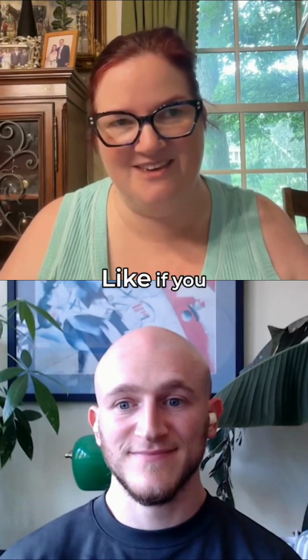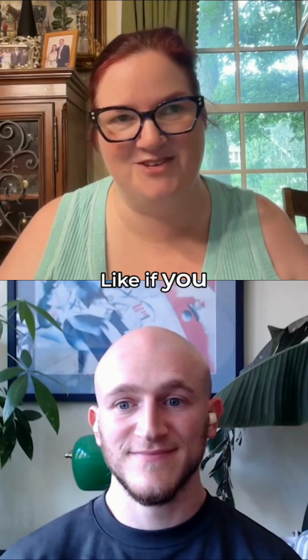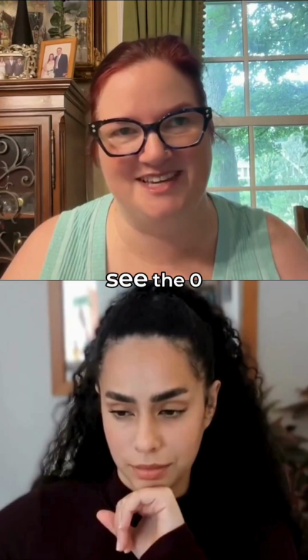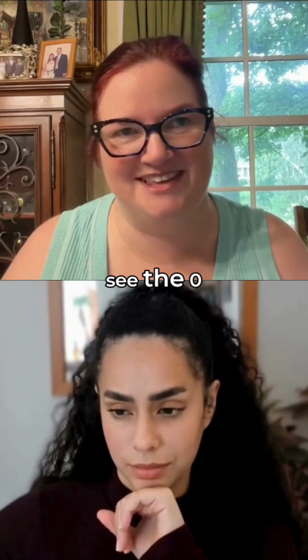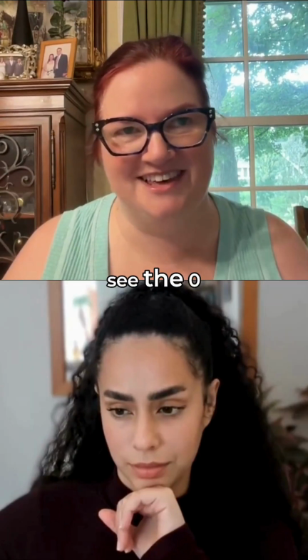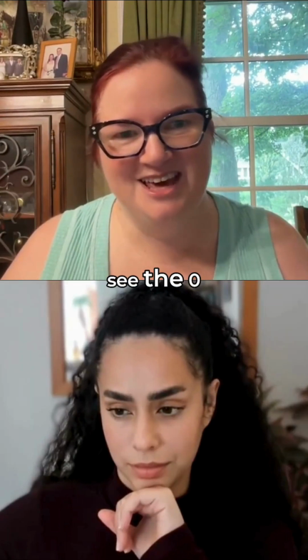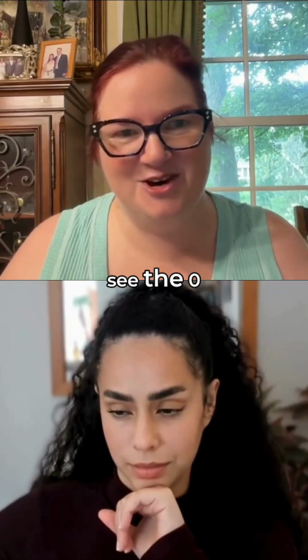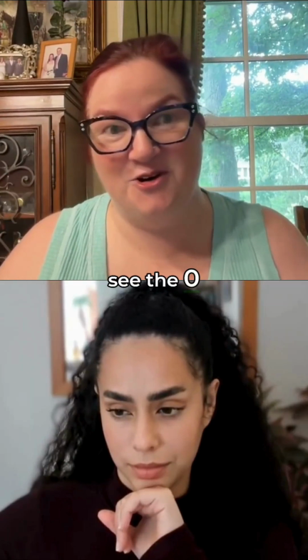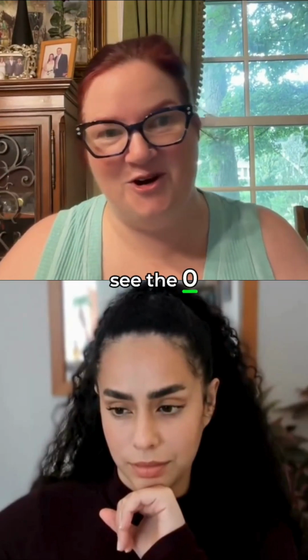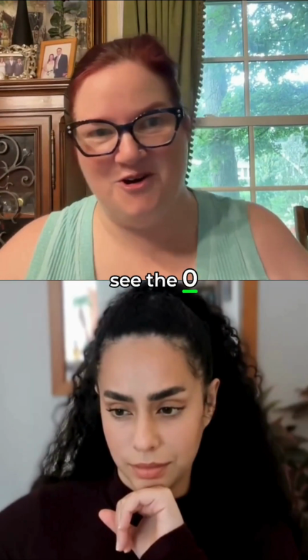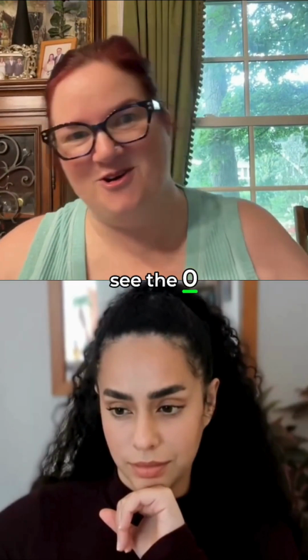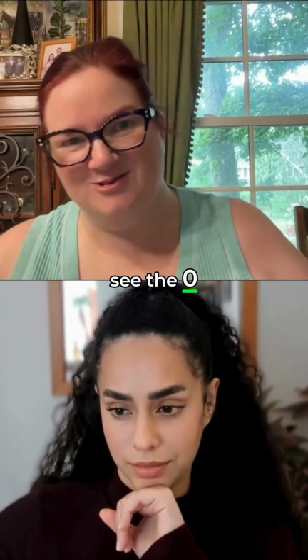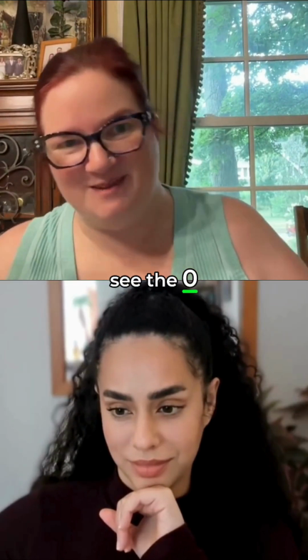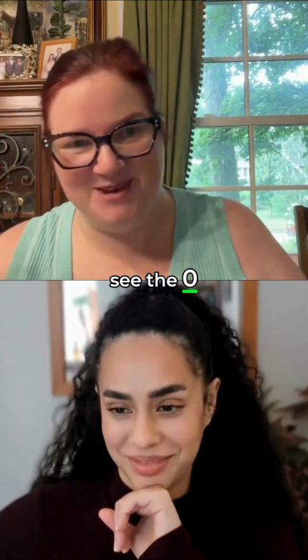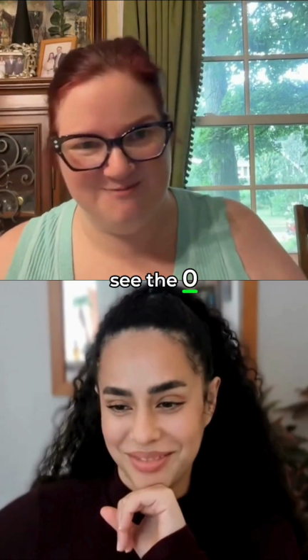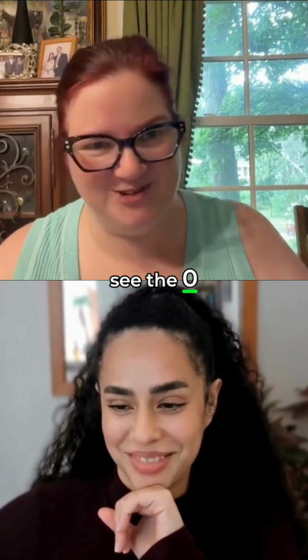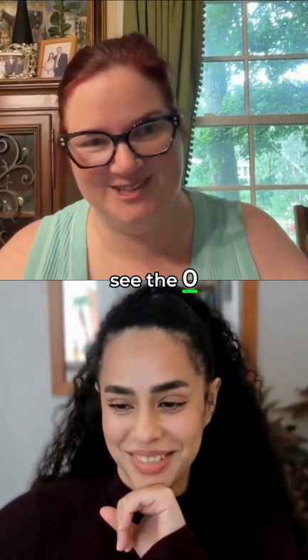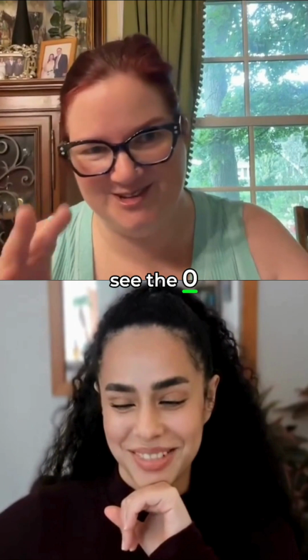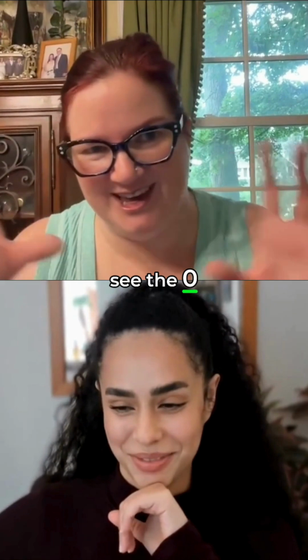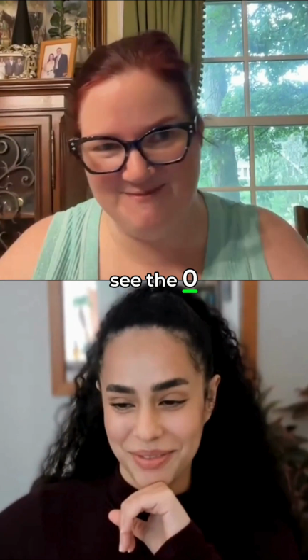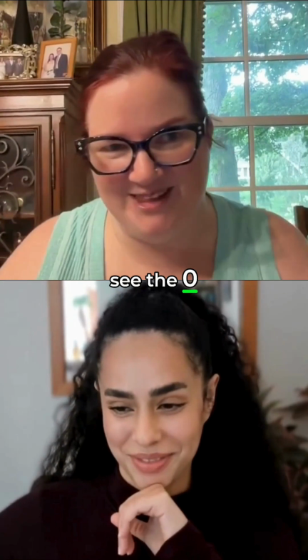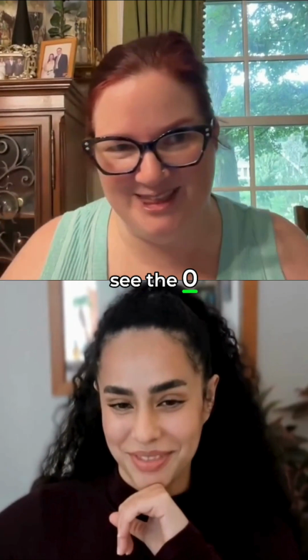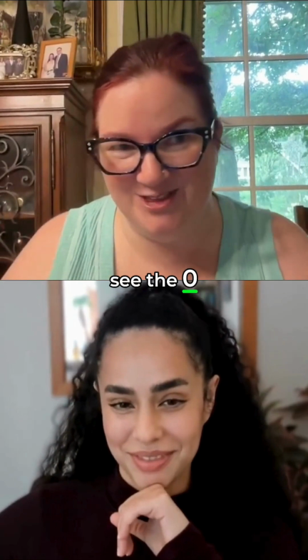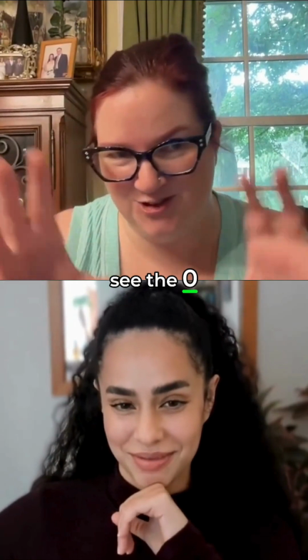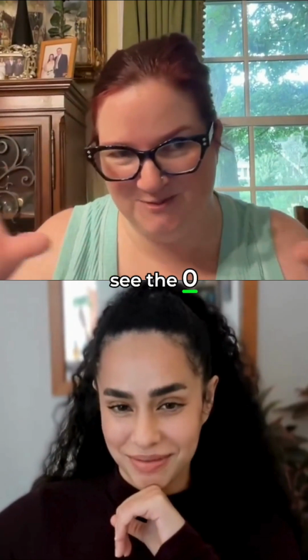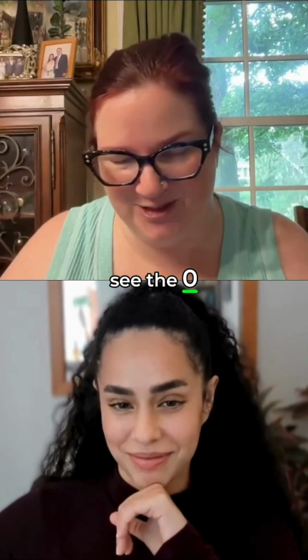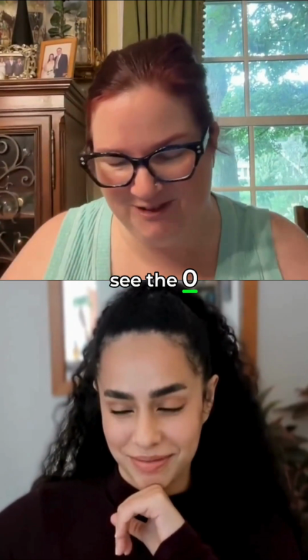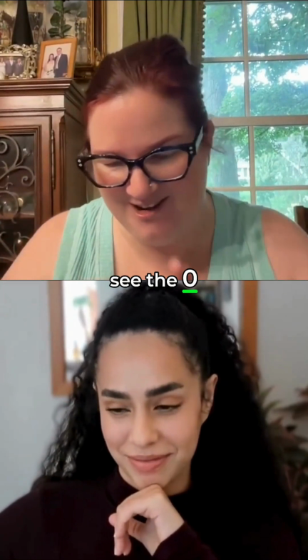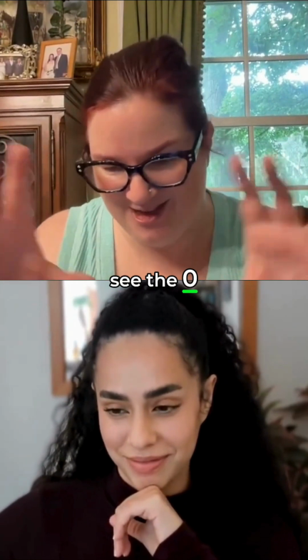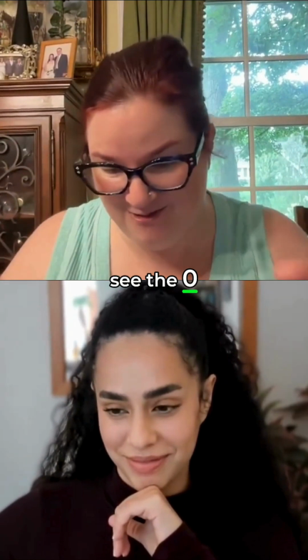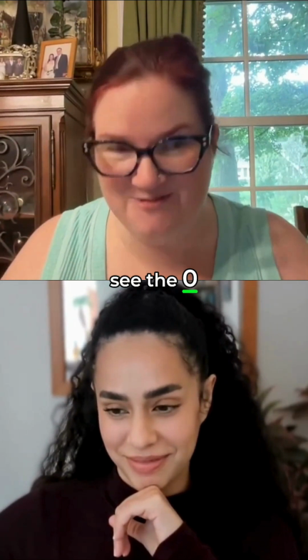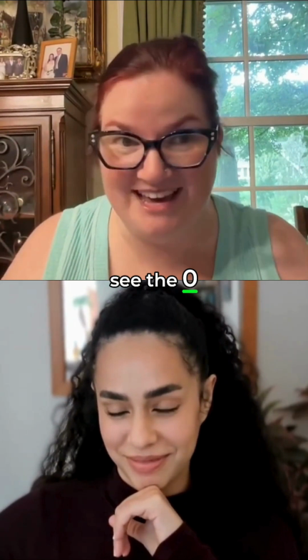If you see the Ozempic commercials talking about the triple three or the three ways, those are the three ways.